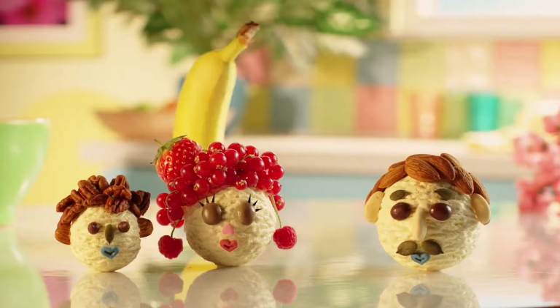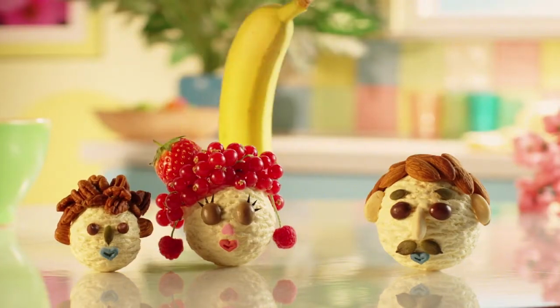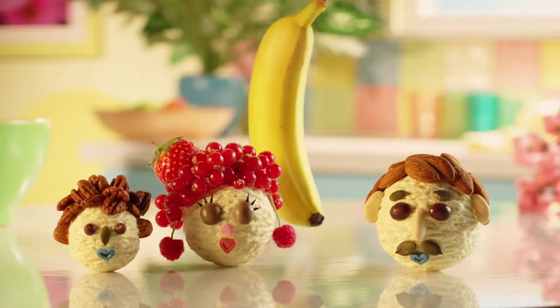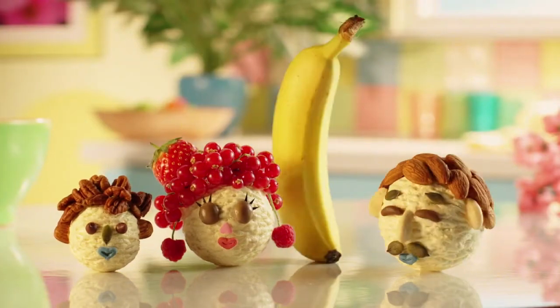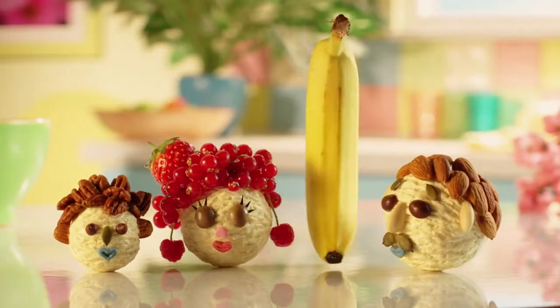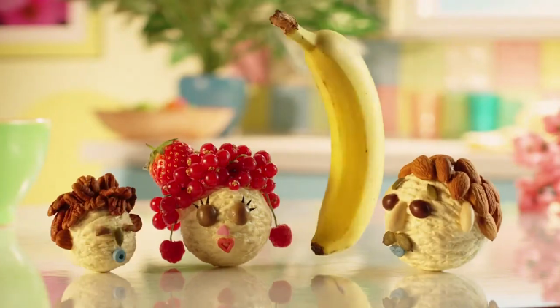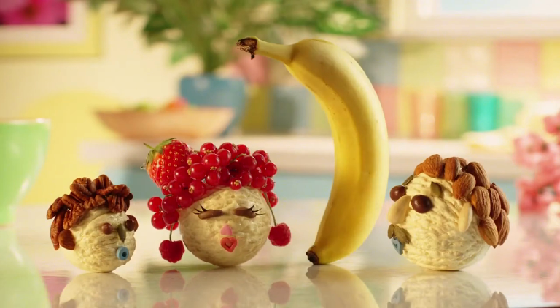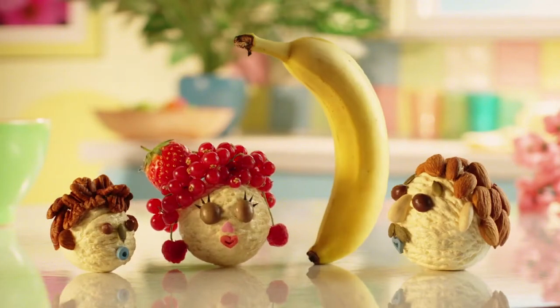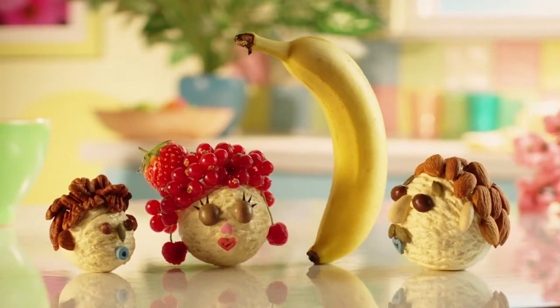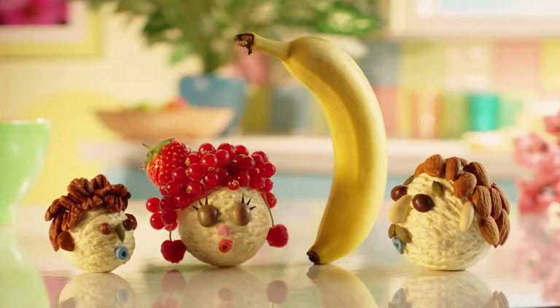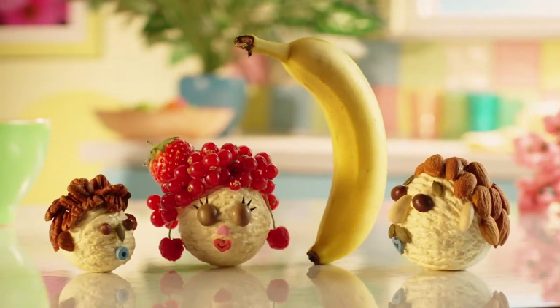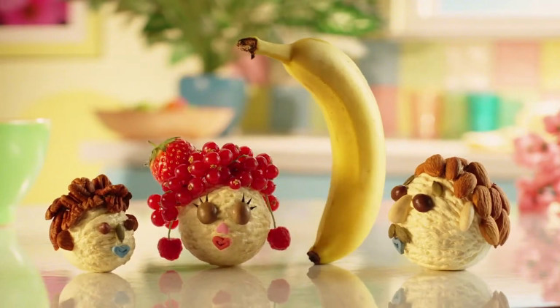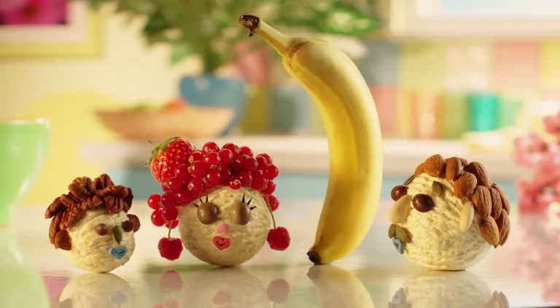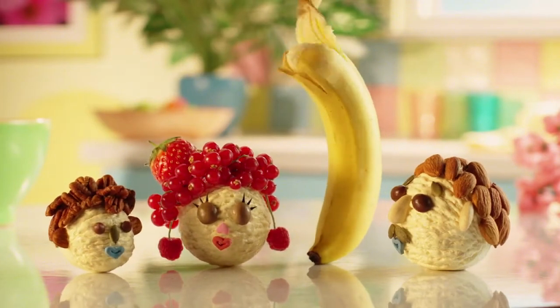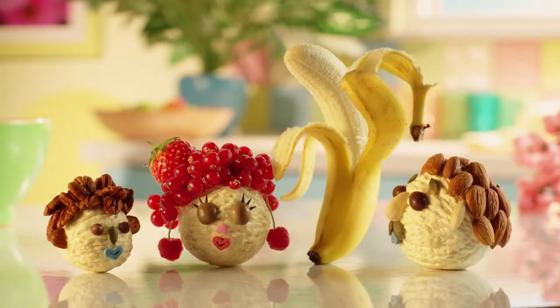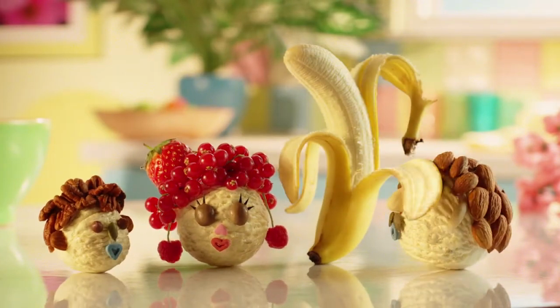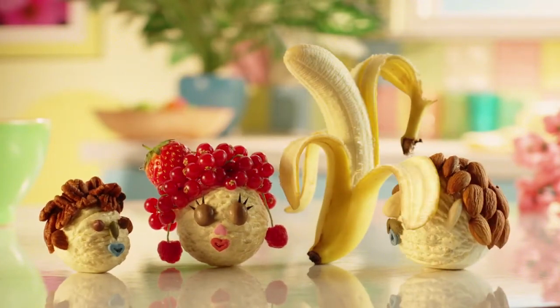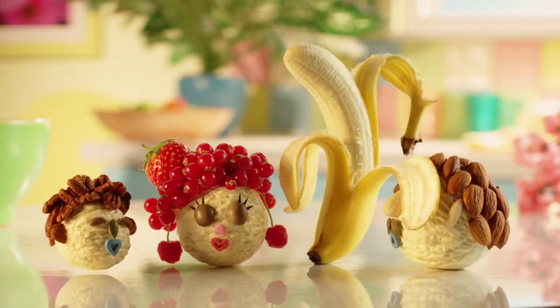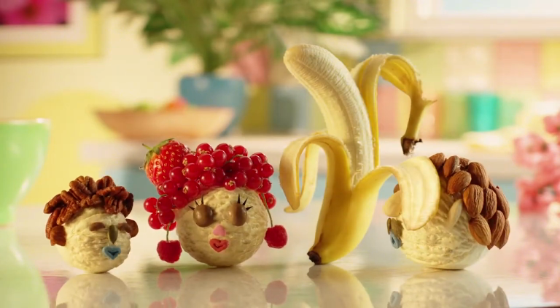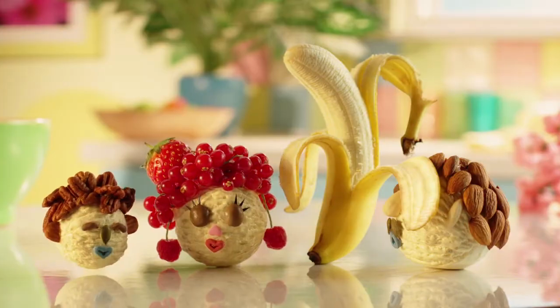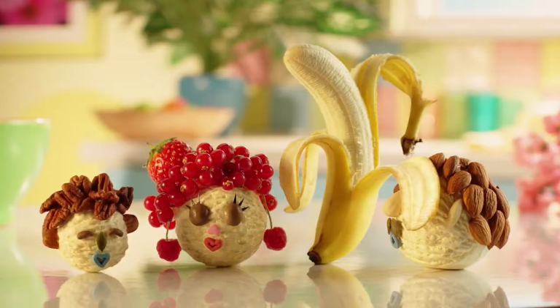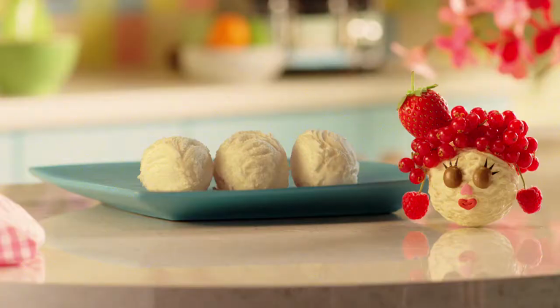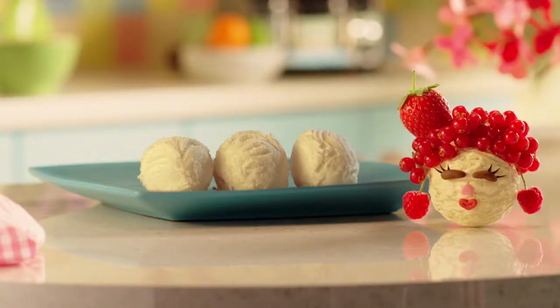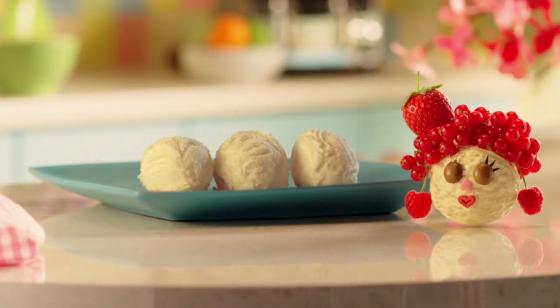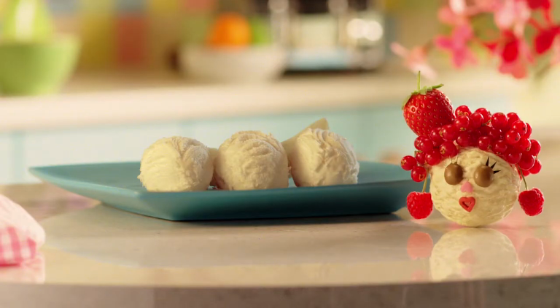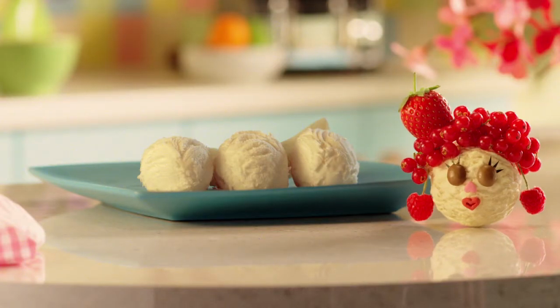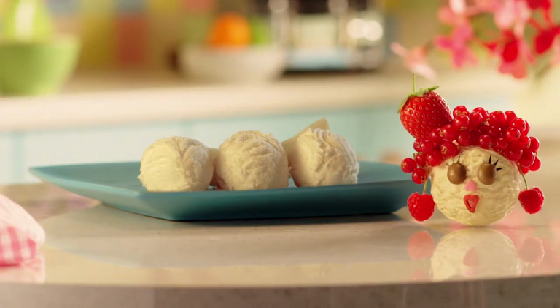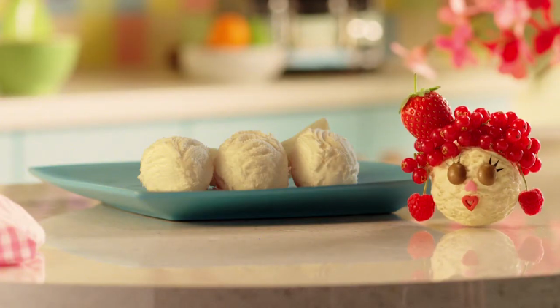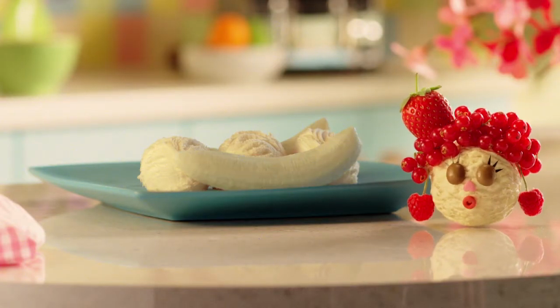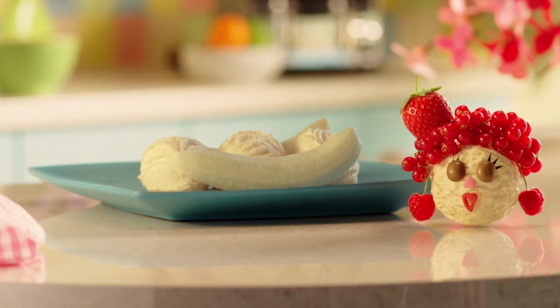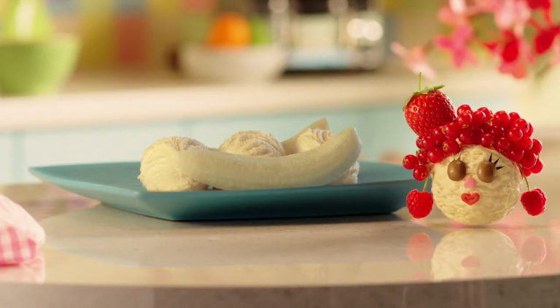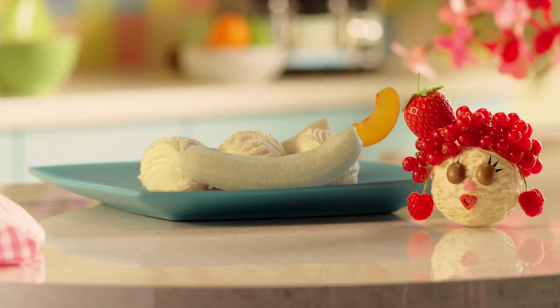Then, split a banana in two, and build the sides of your ship.